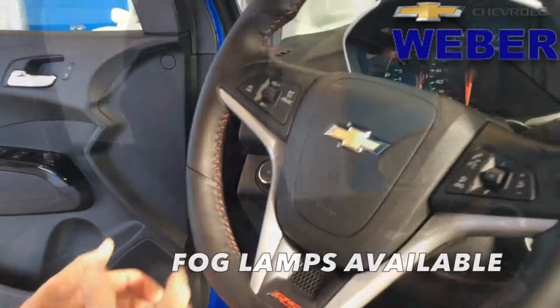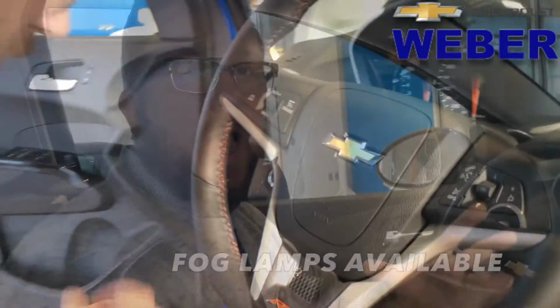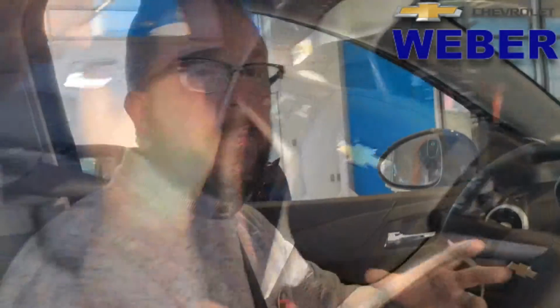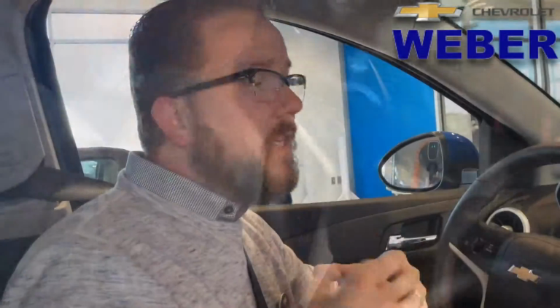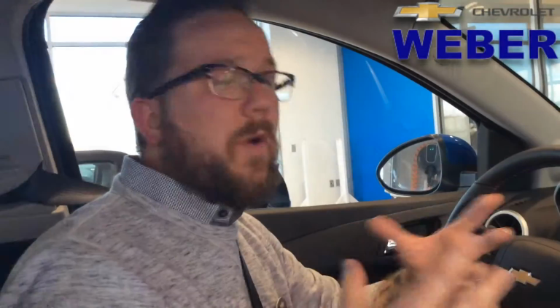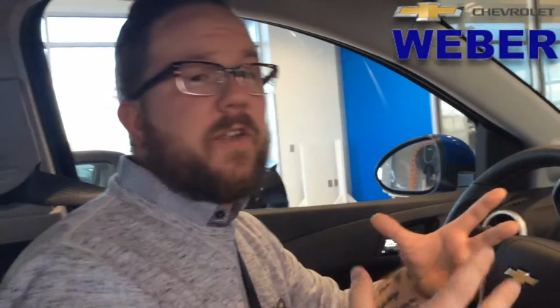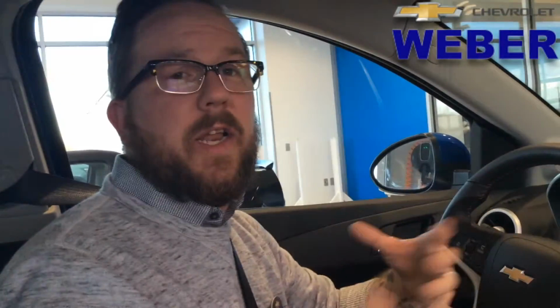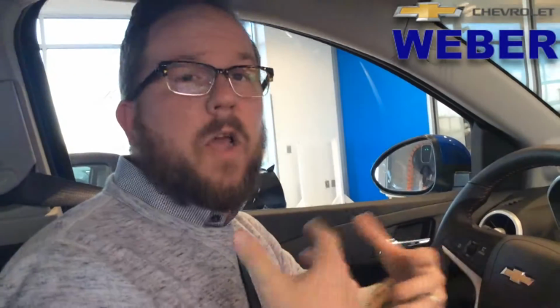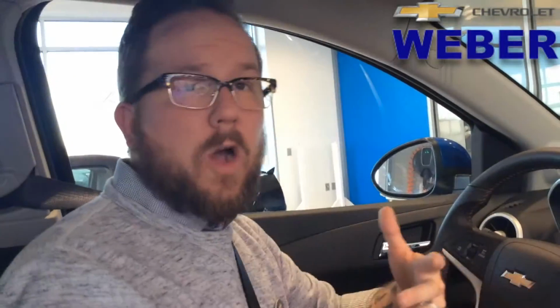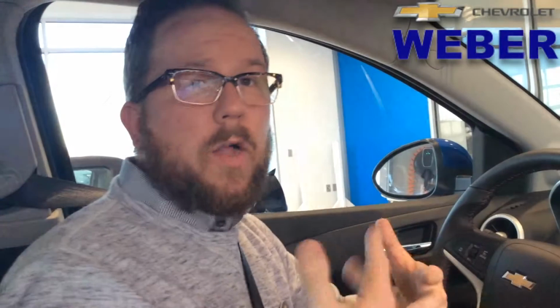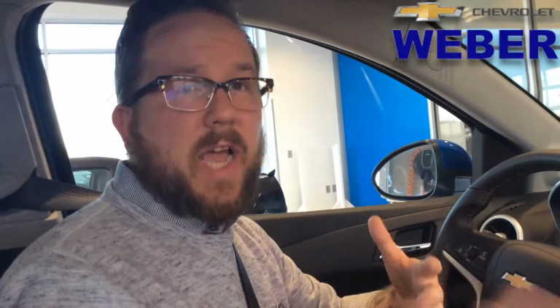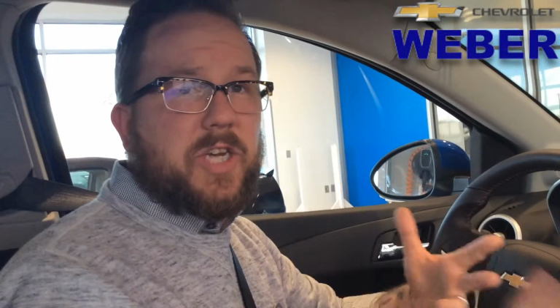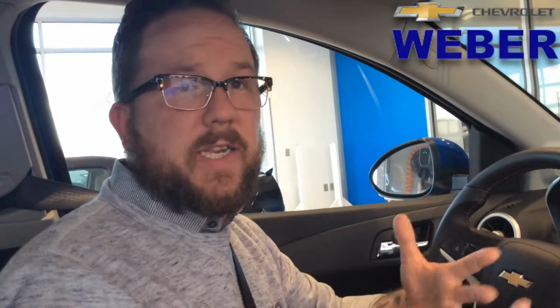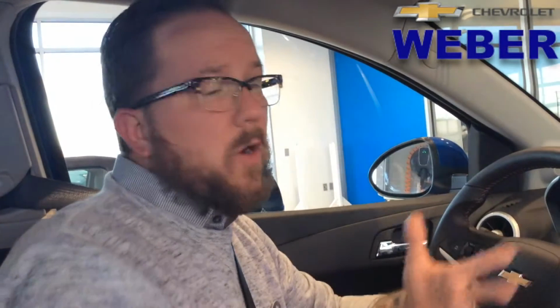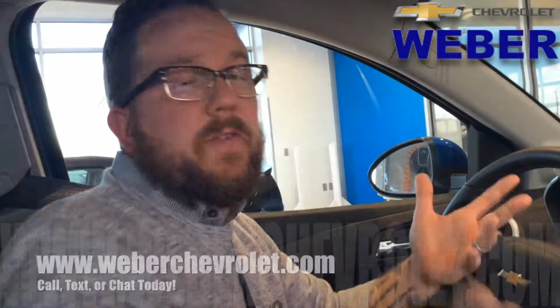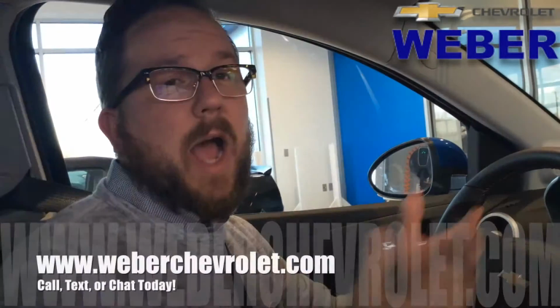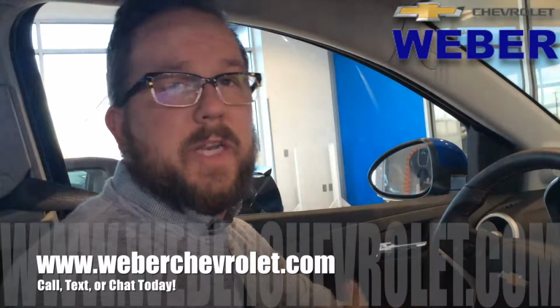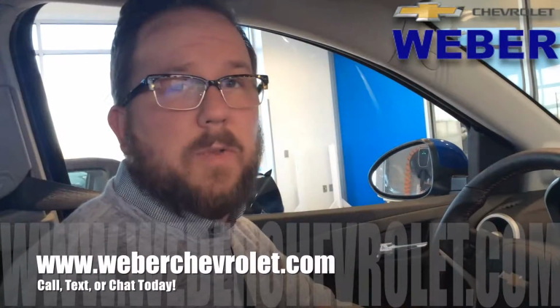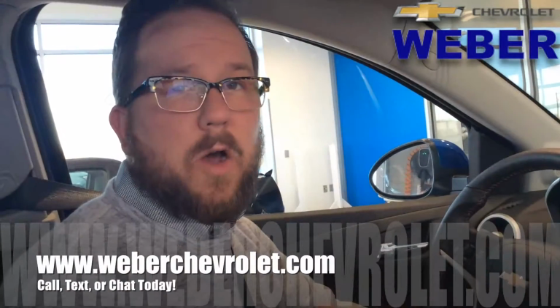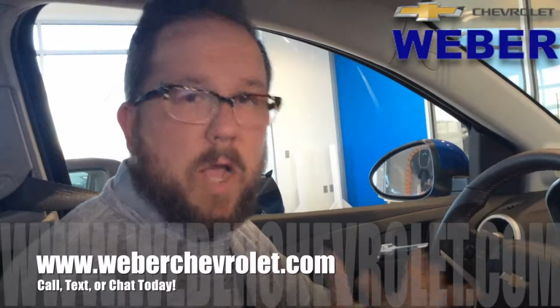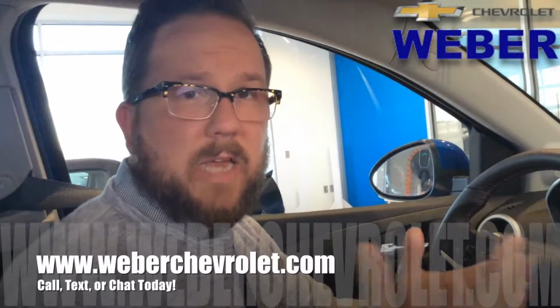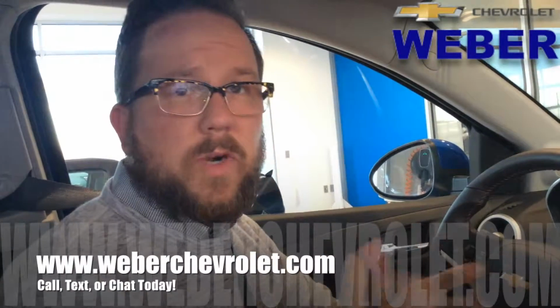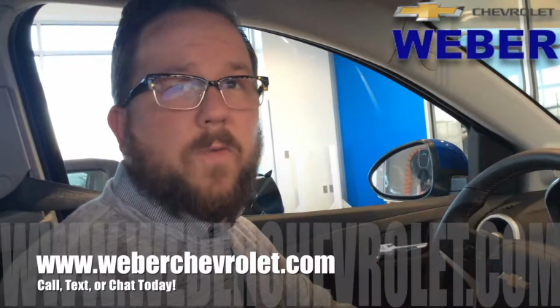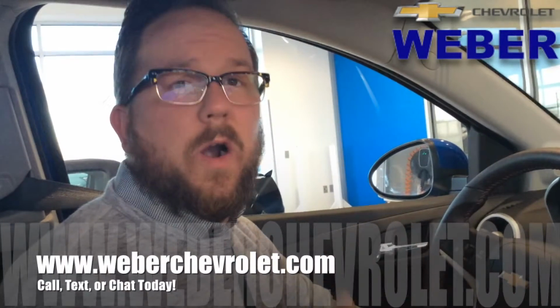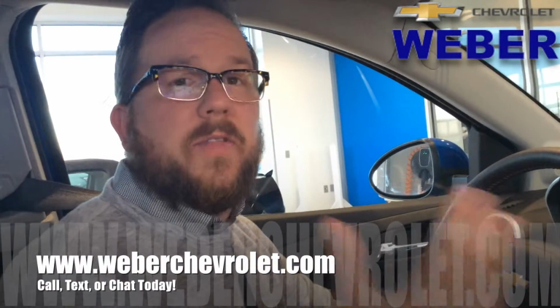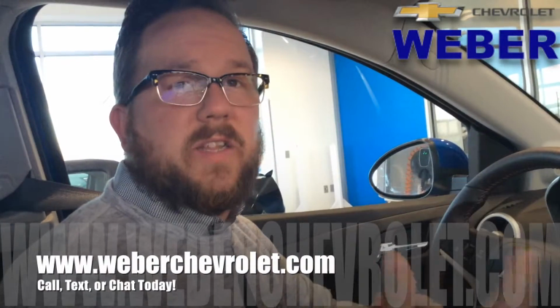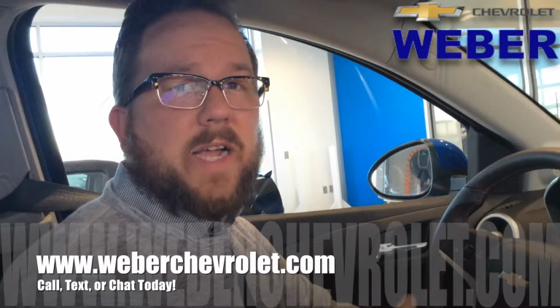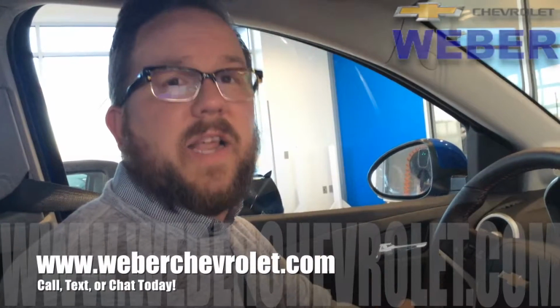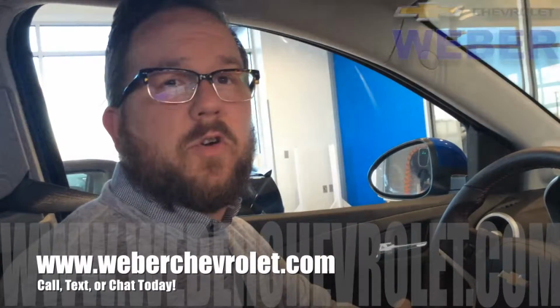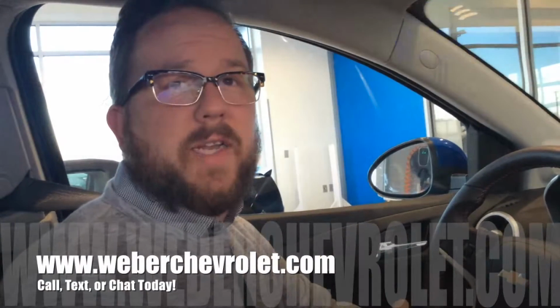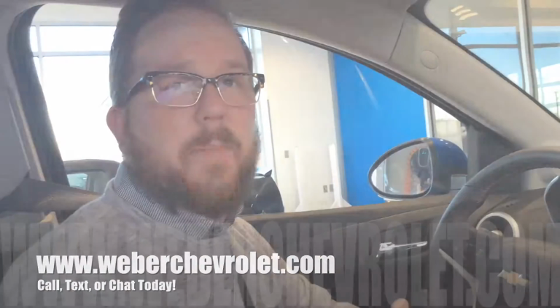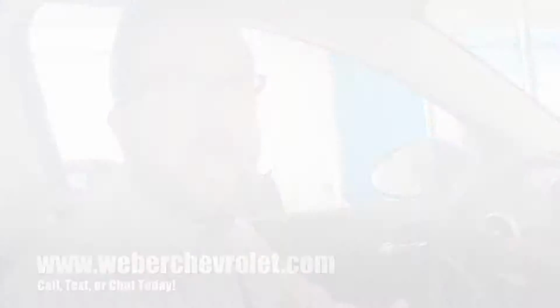So please don't hesitate to call, text, chat today, or leave a comment down below. That's what we're here for. Thanks a lot, guys. Have a great day. Bye-bye.